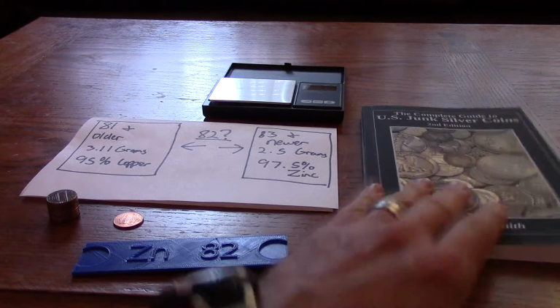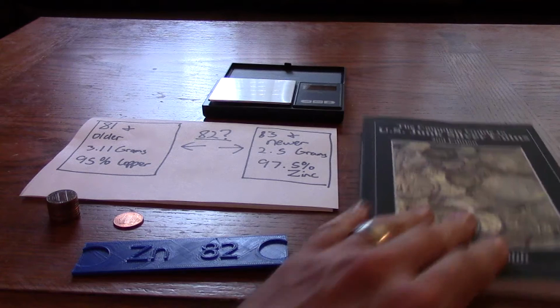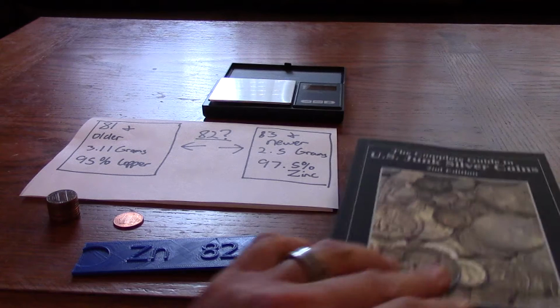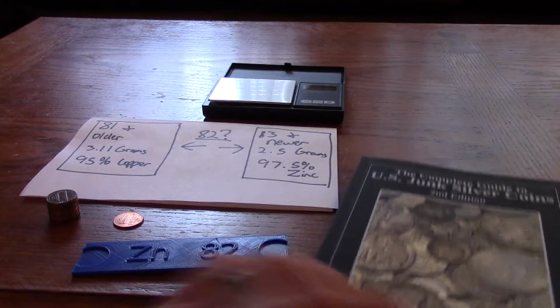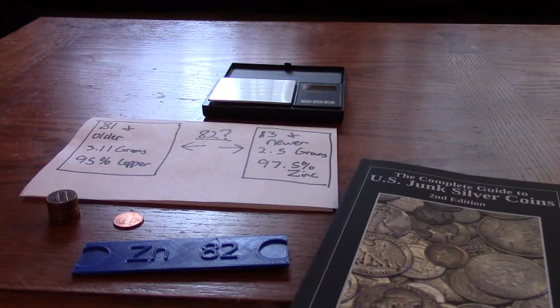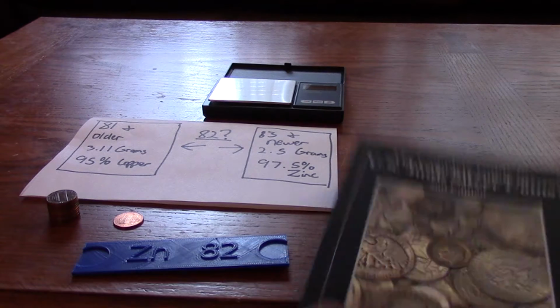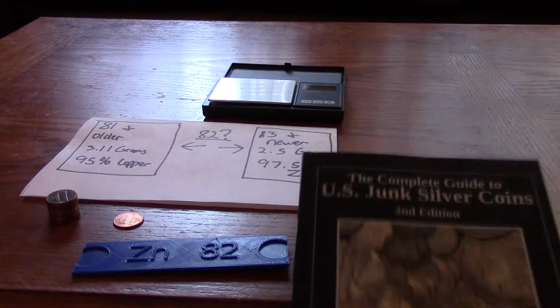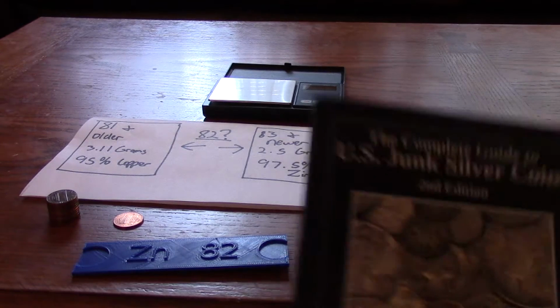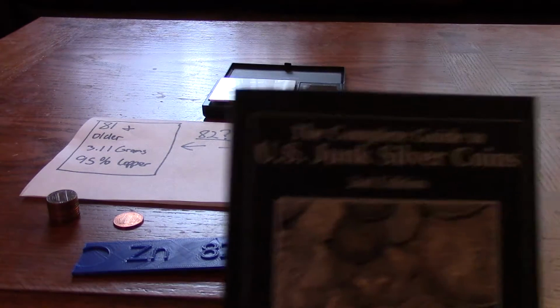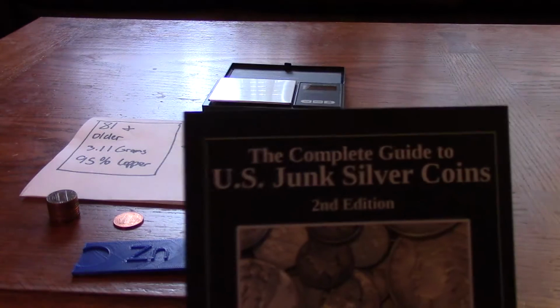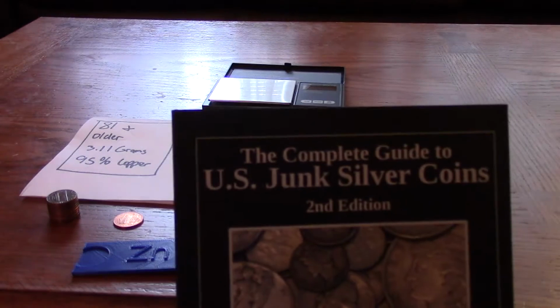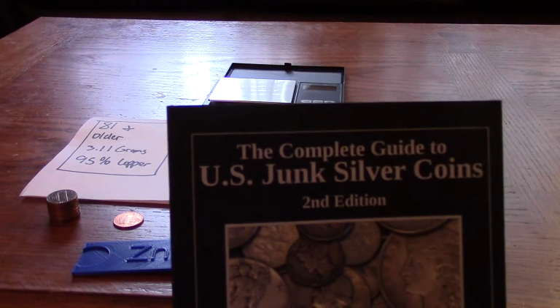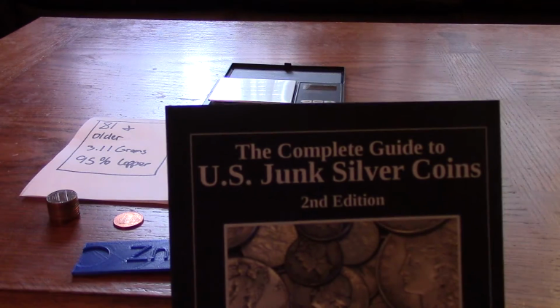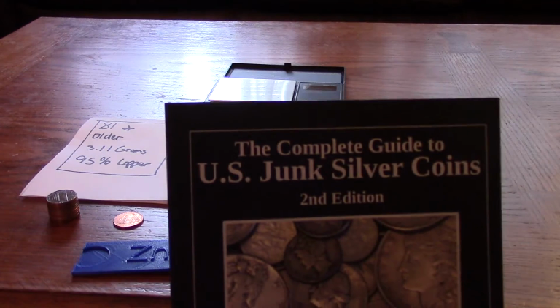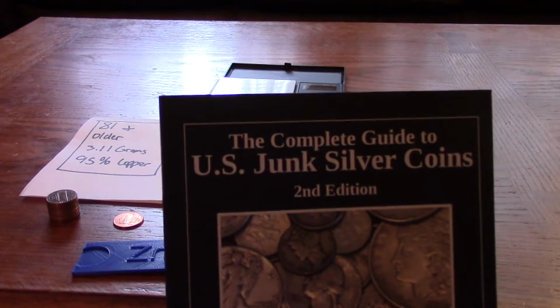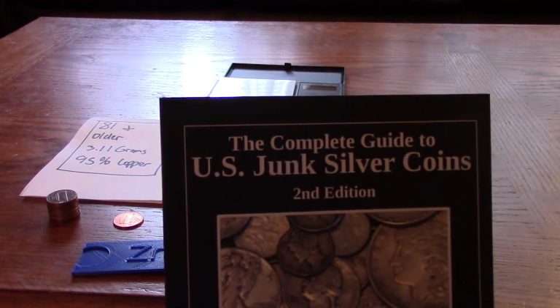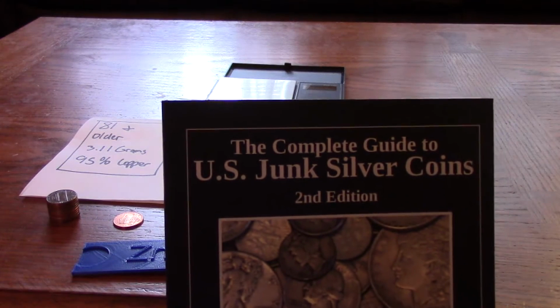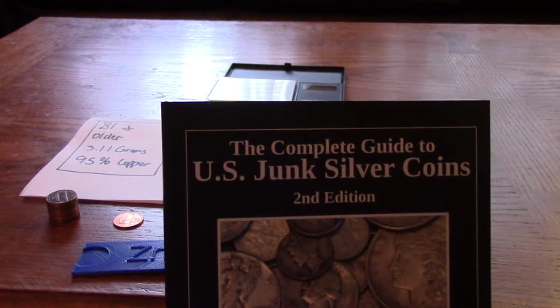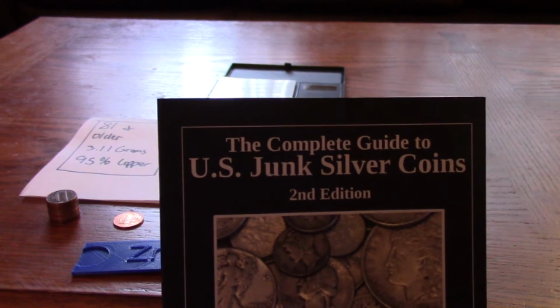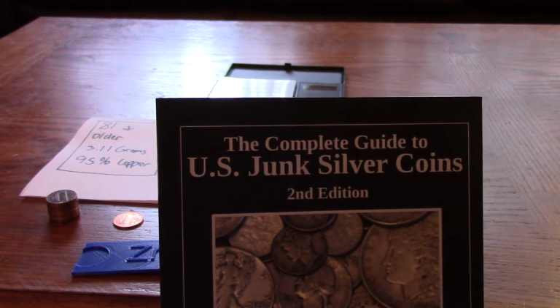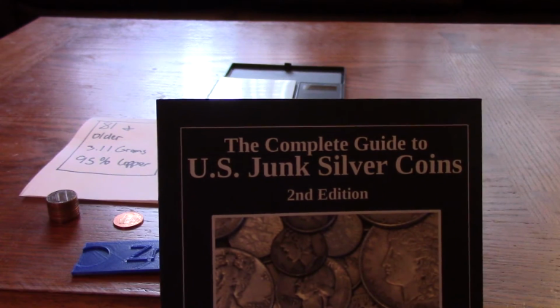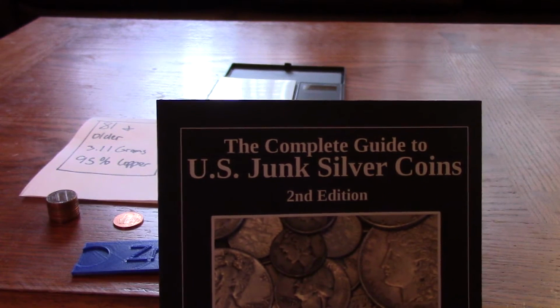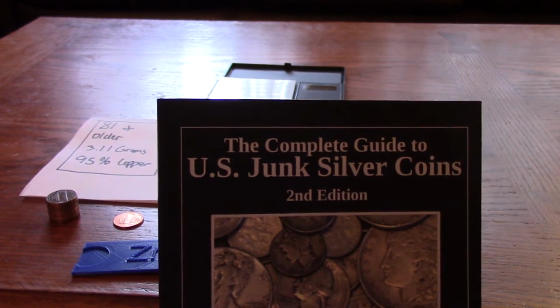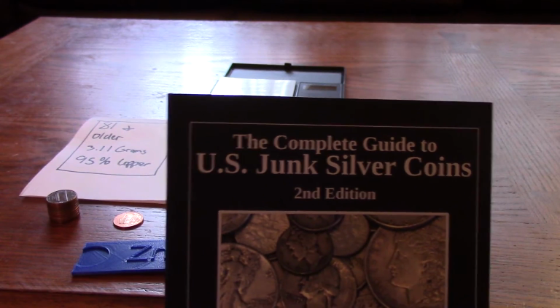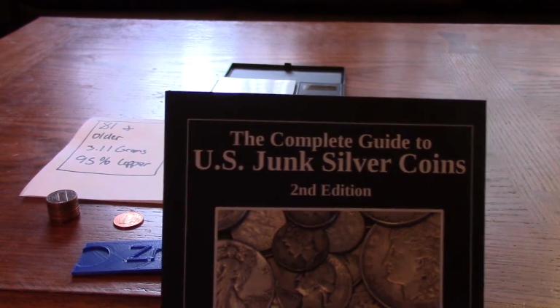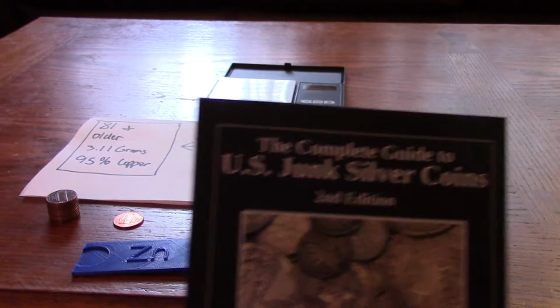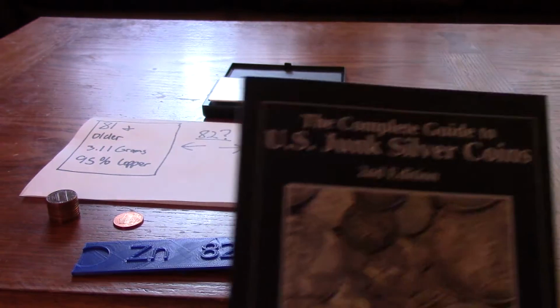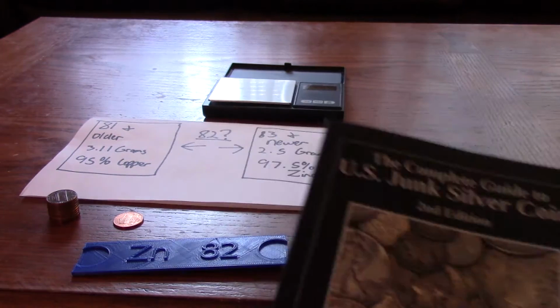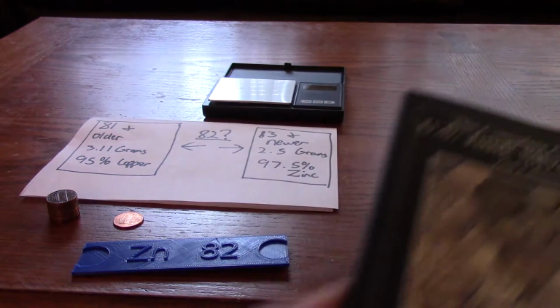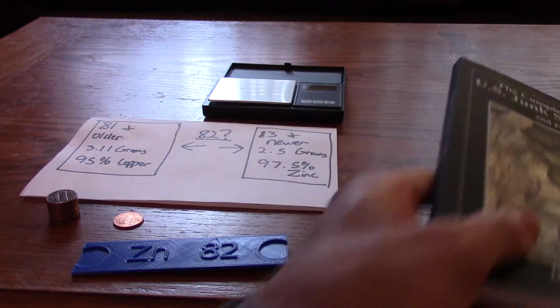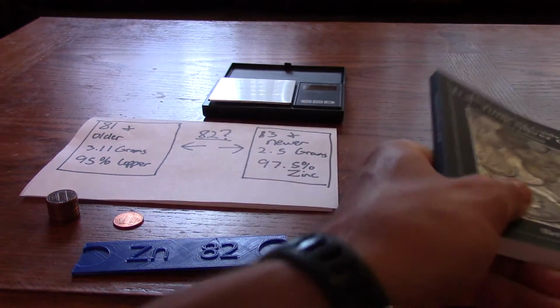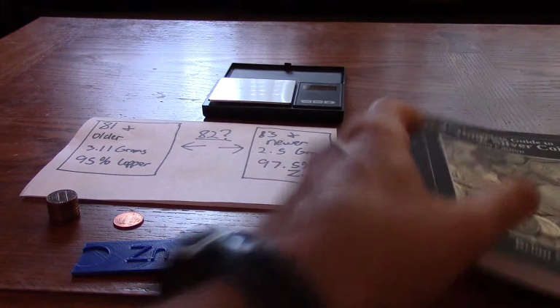Hi, this is Brian Smith, the author of the book The Complete Guide to U.S. Junk Silver Coins, Second Edition, which is available on Amazon.